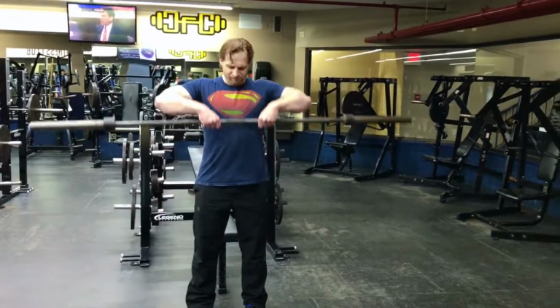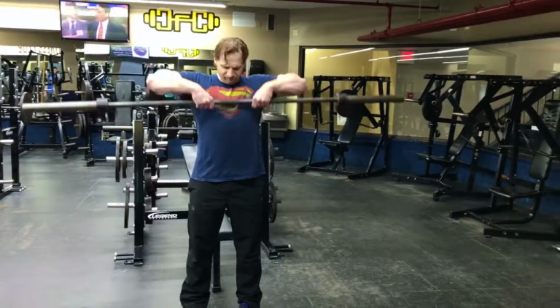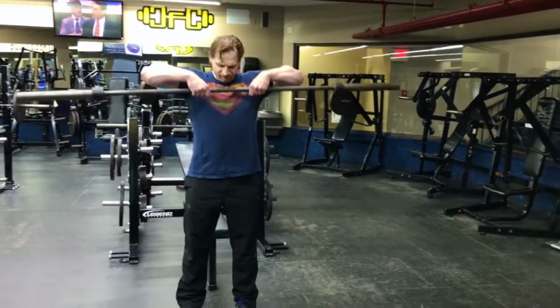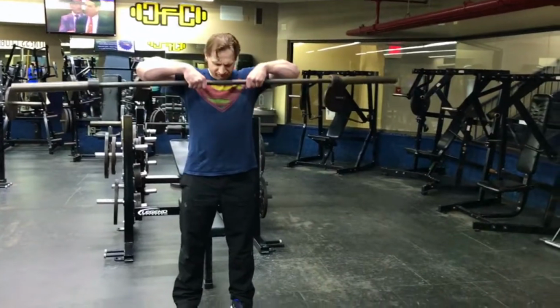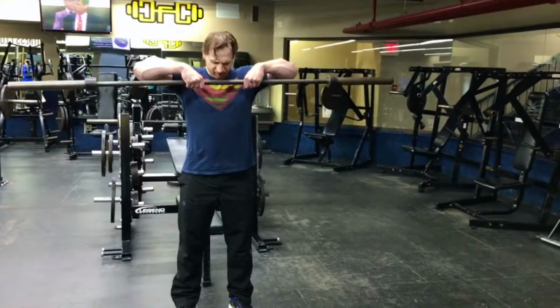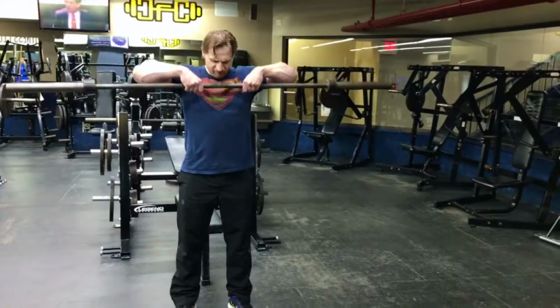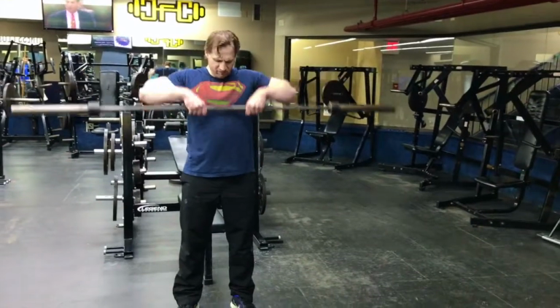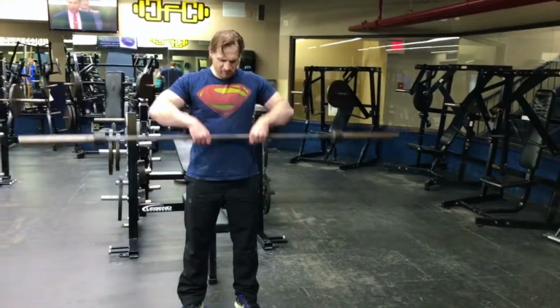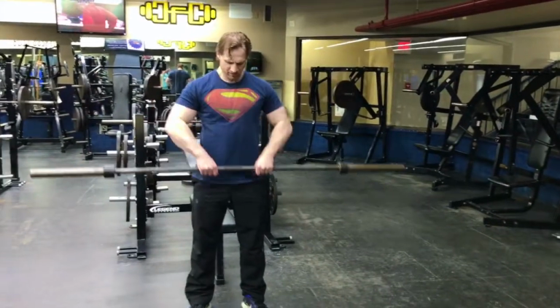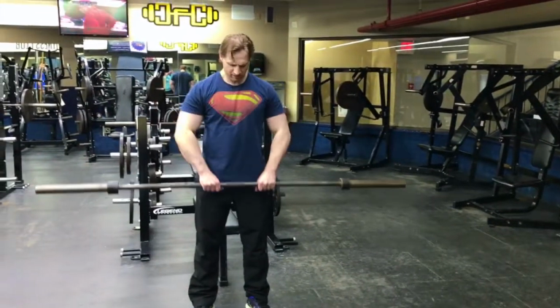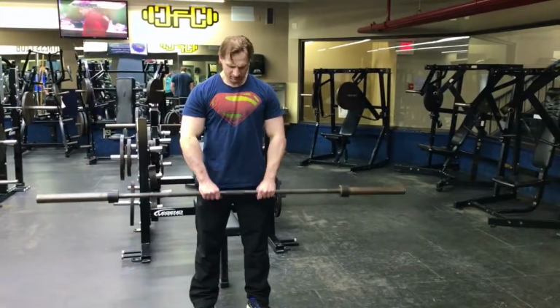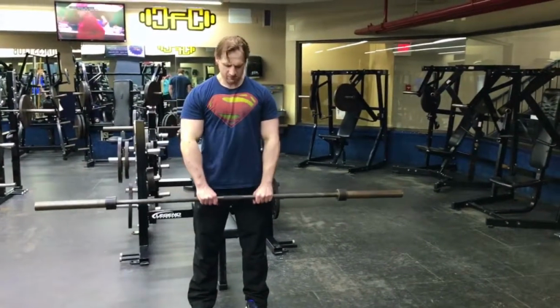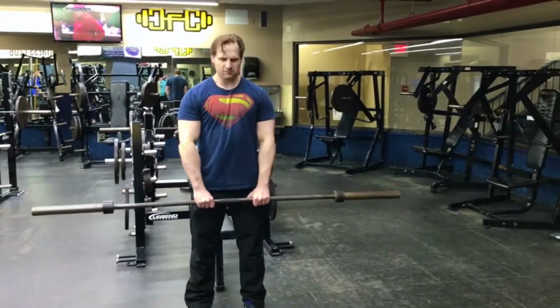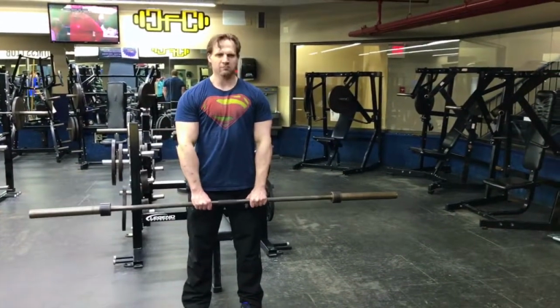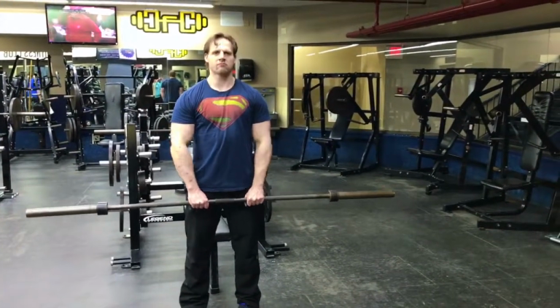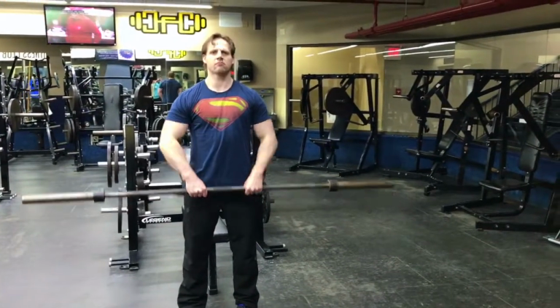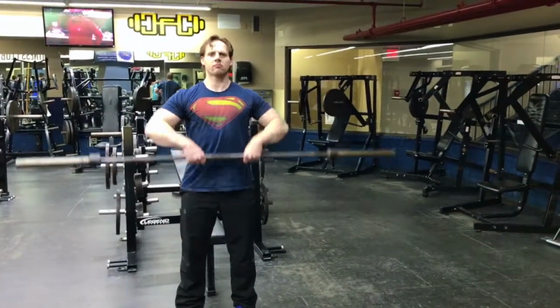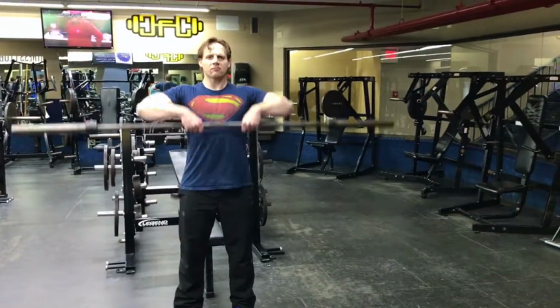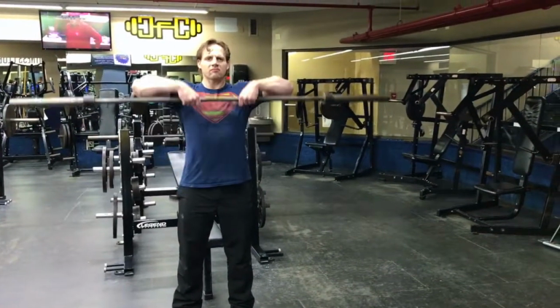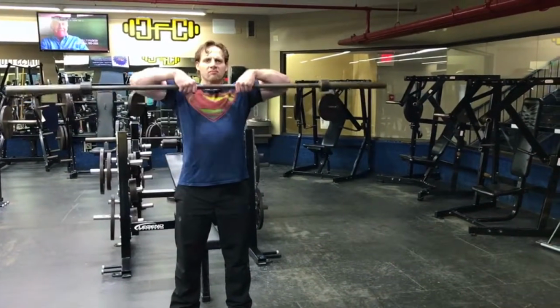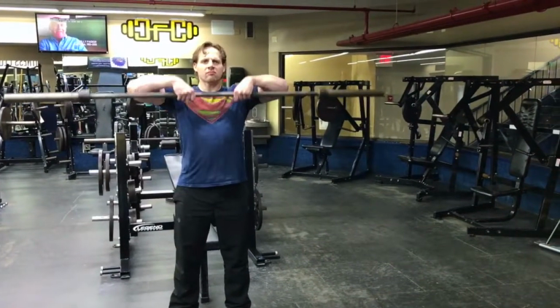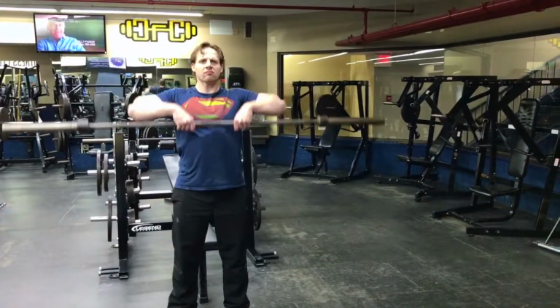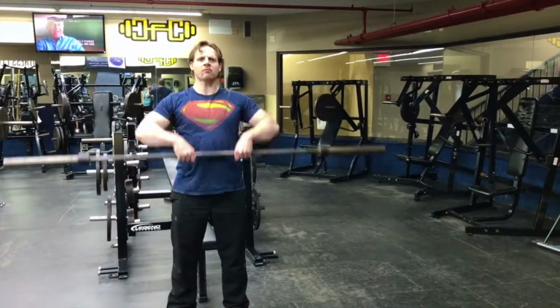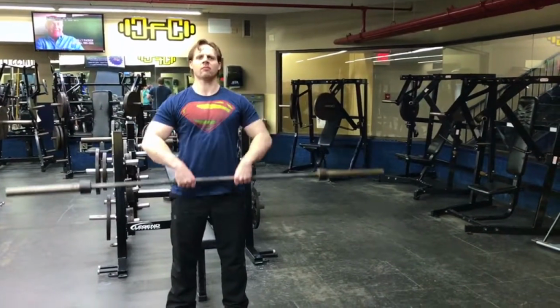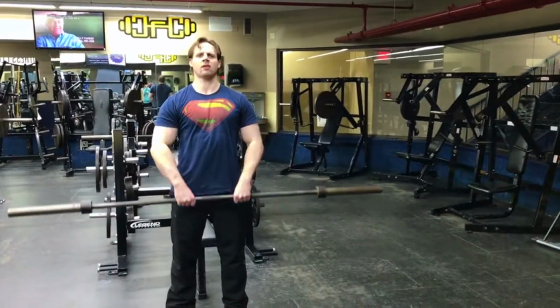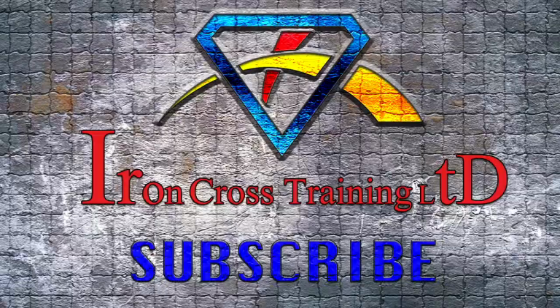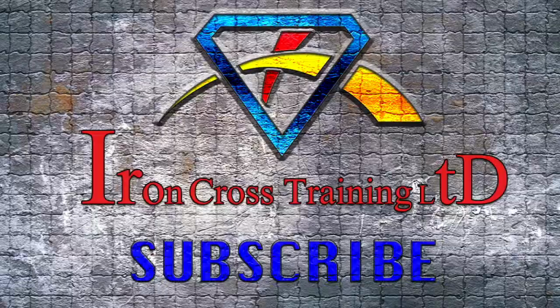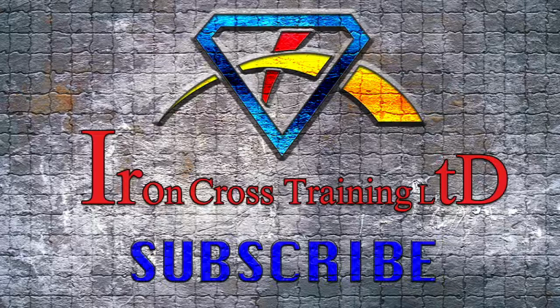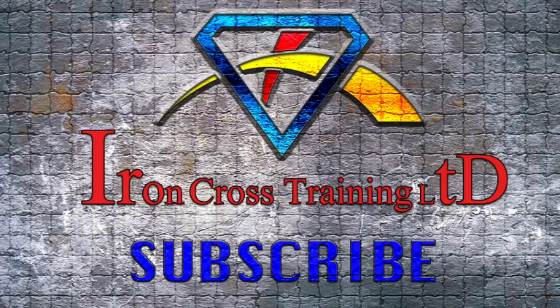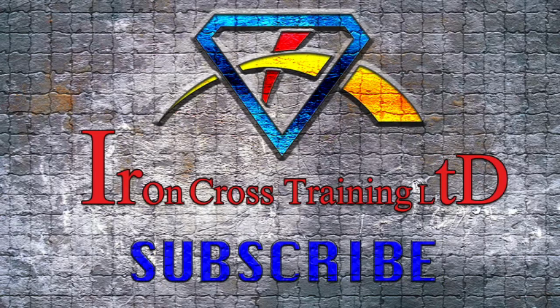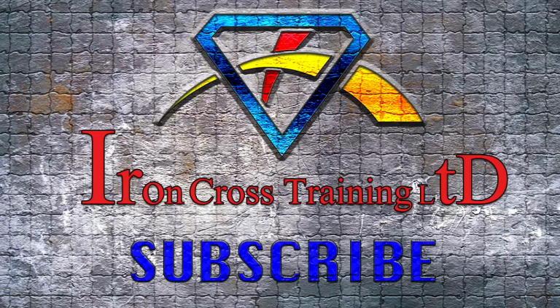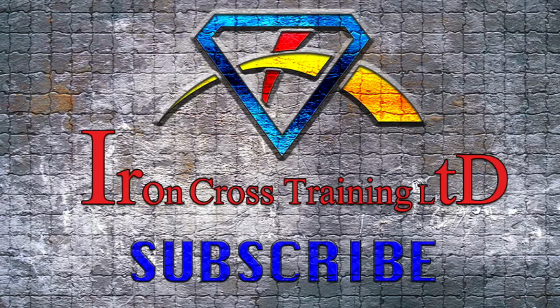The muscle groups worked are the back and shoulders — specifically trapezius strength and deltoid strength. Get out there and try it. Have a great day, thanks for hanging out with me.